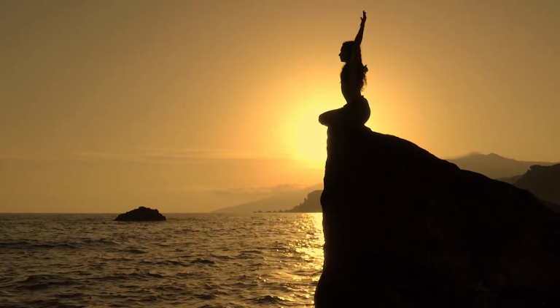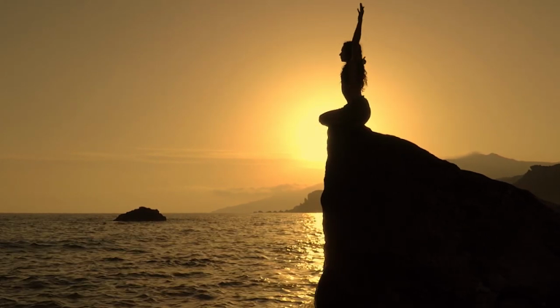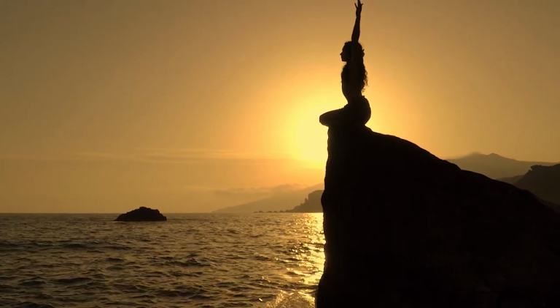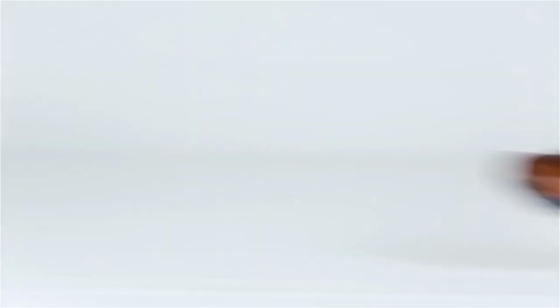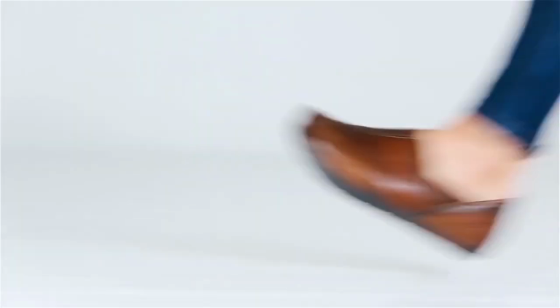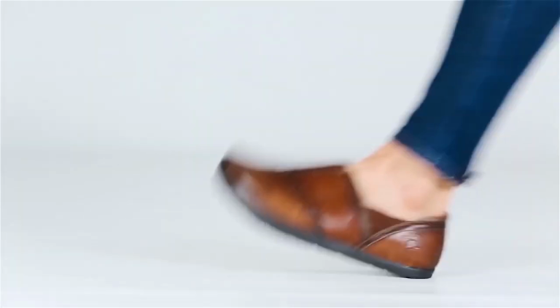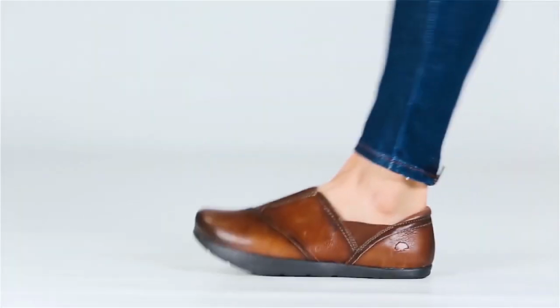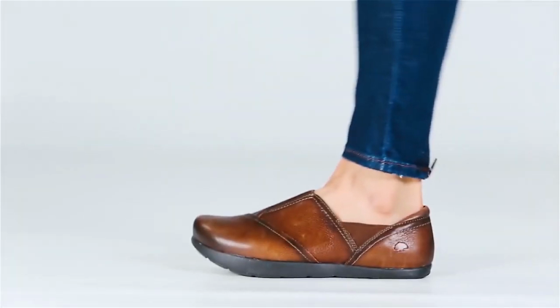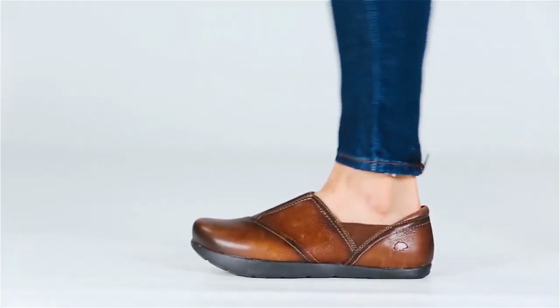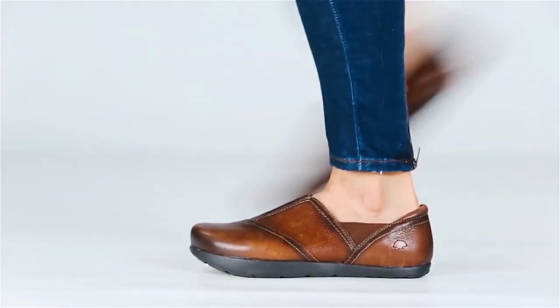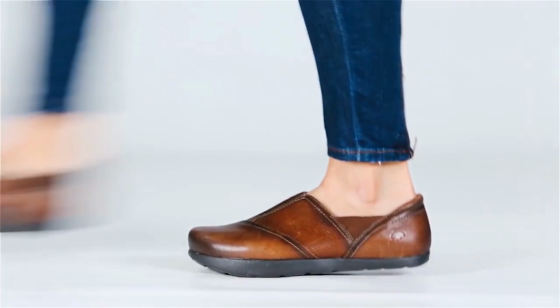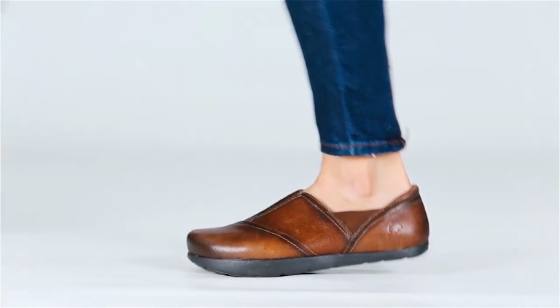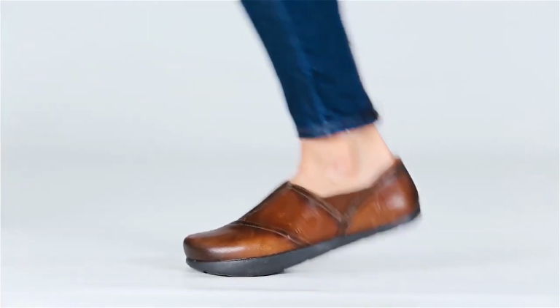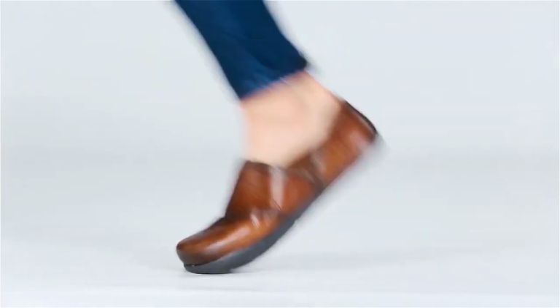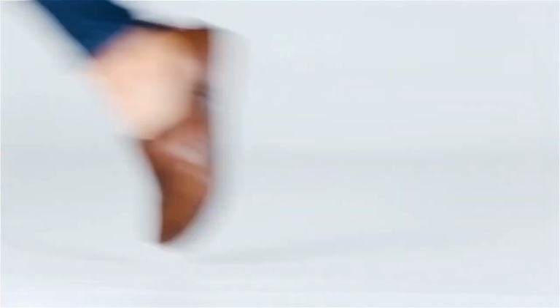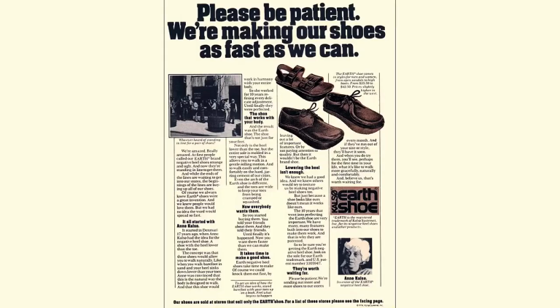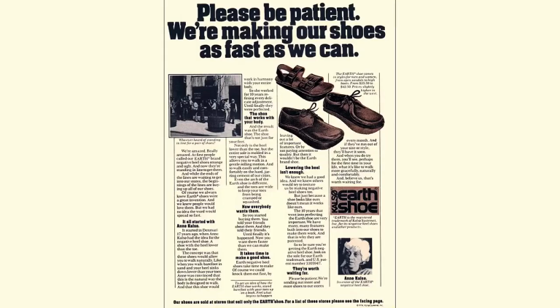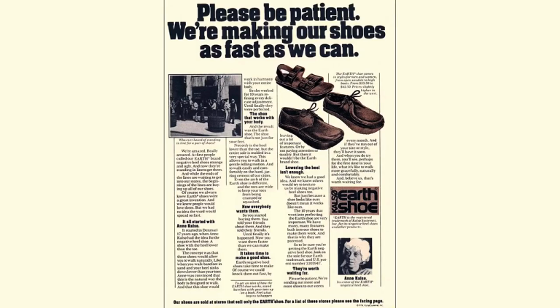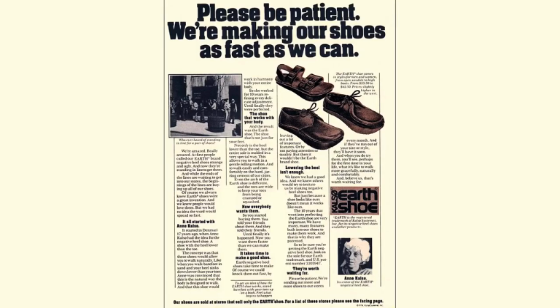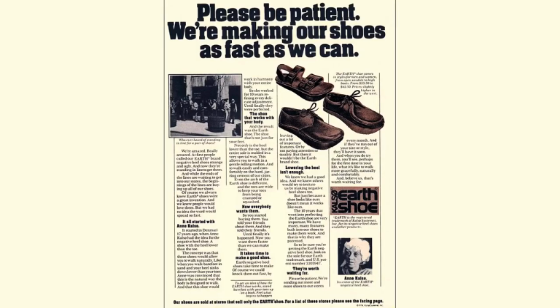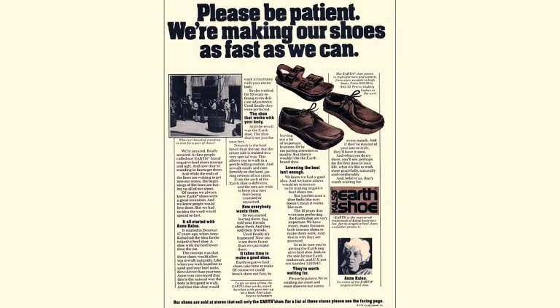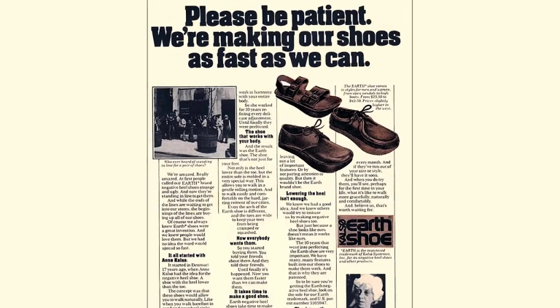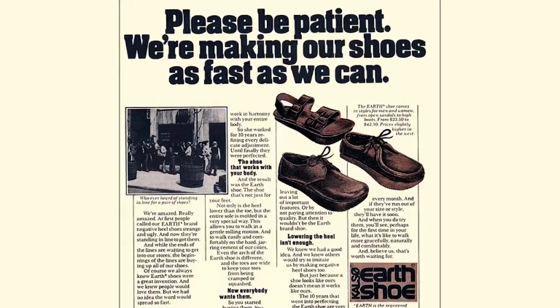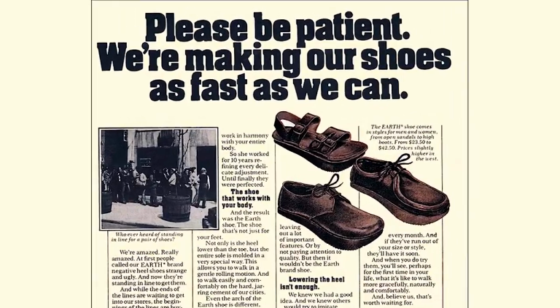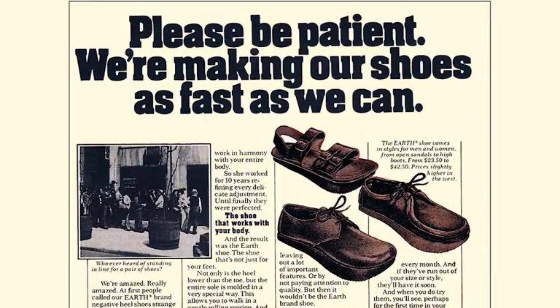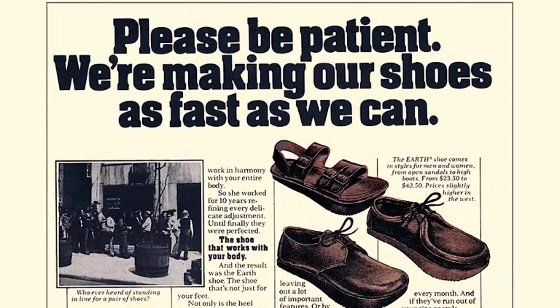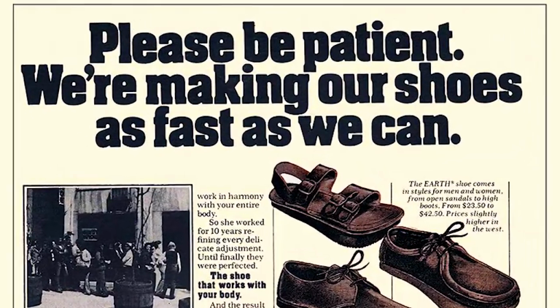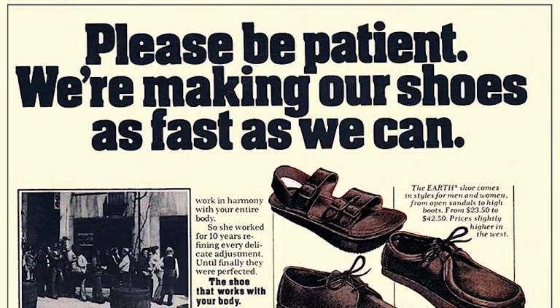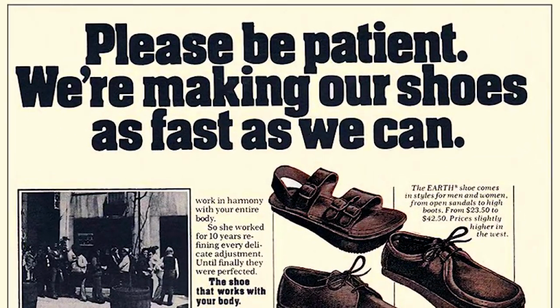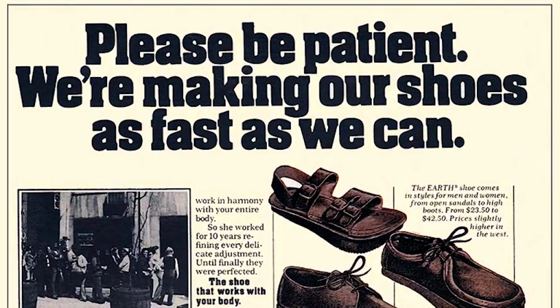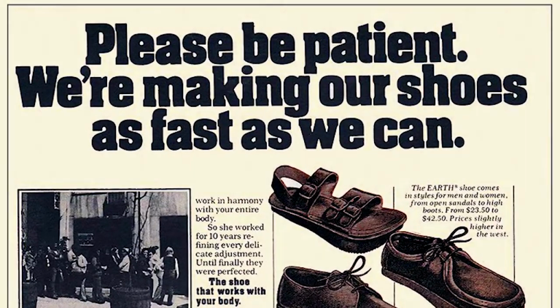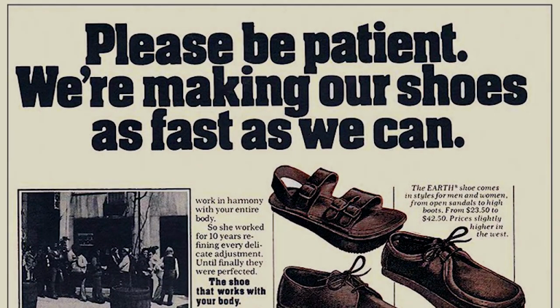Earth Shoes became so popular that the company couldn't keep up with demand and subsequently discontinued the shoe in the late 70s.